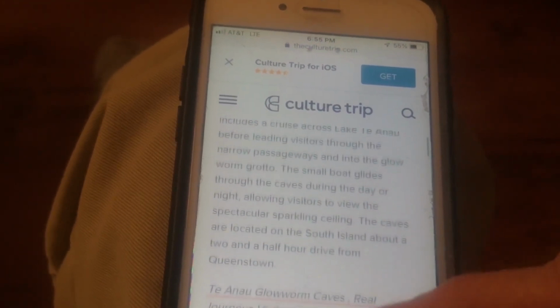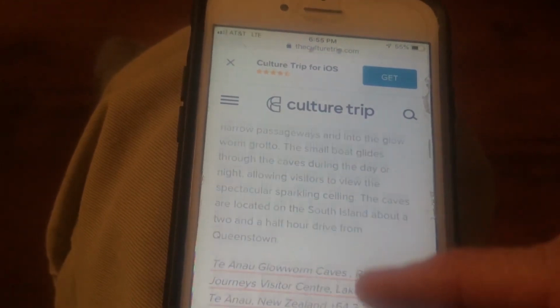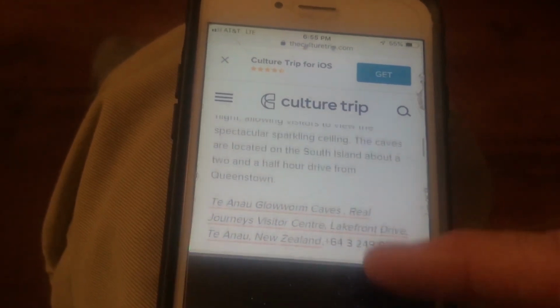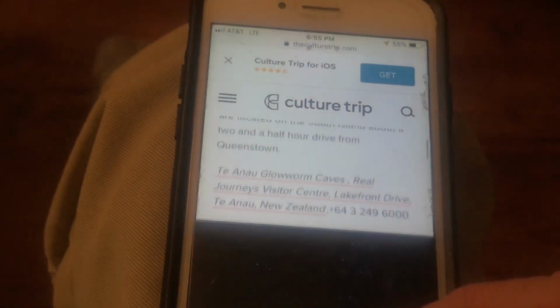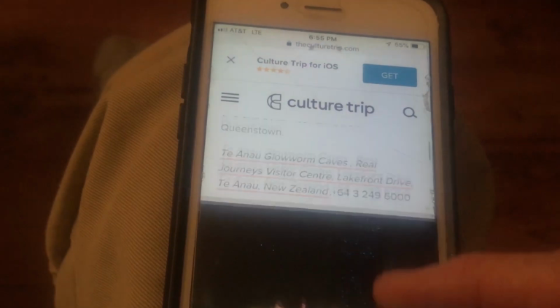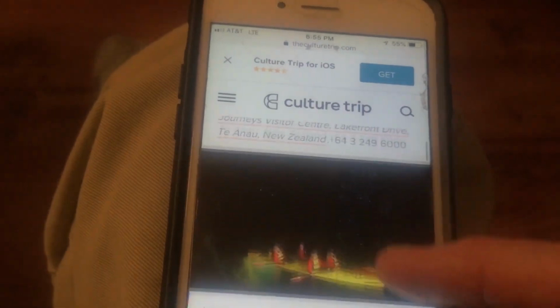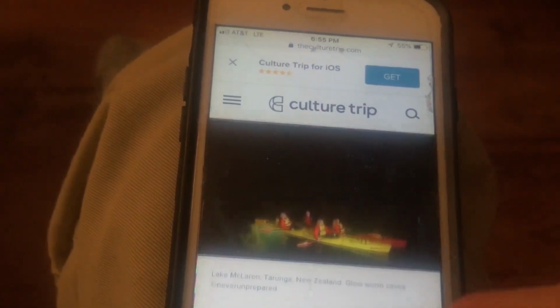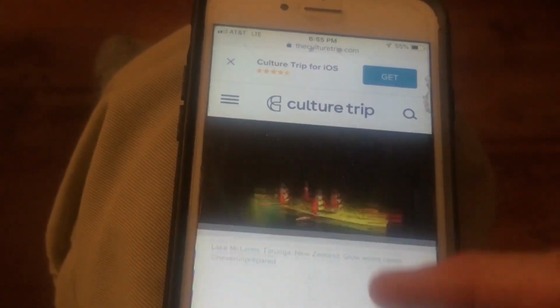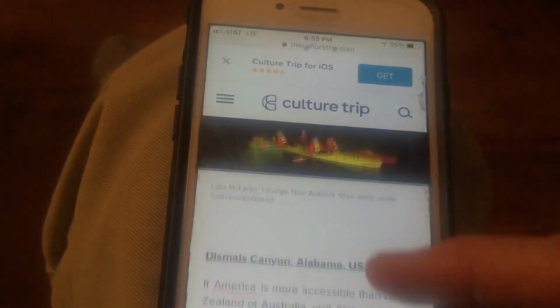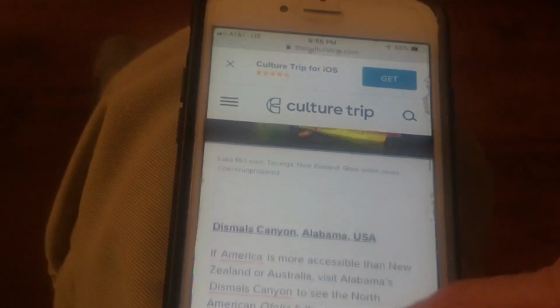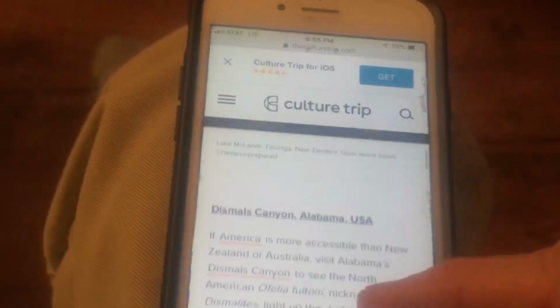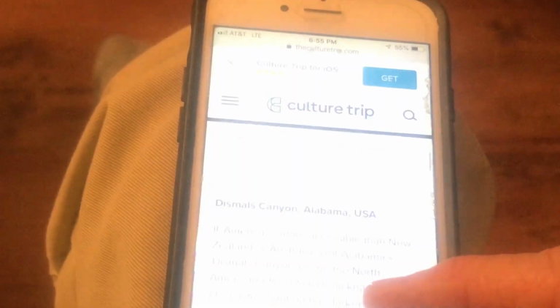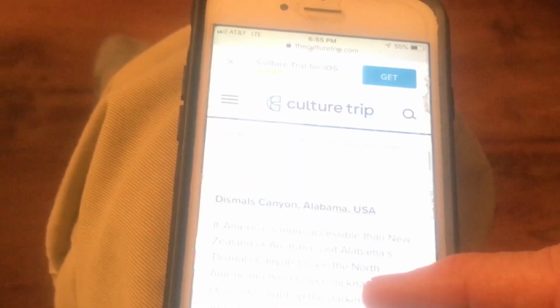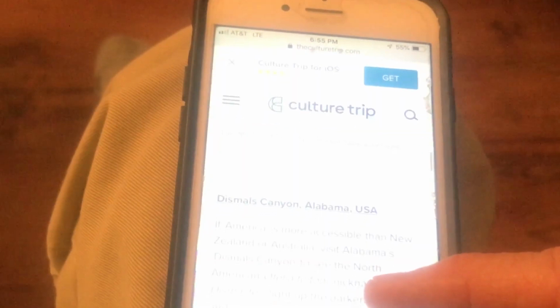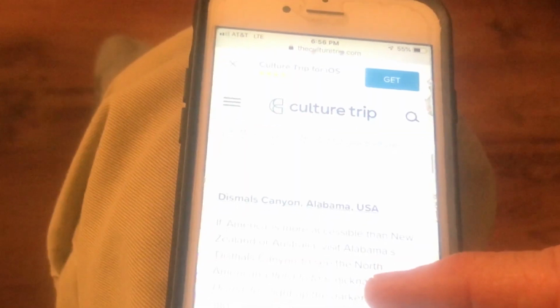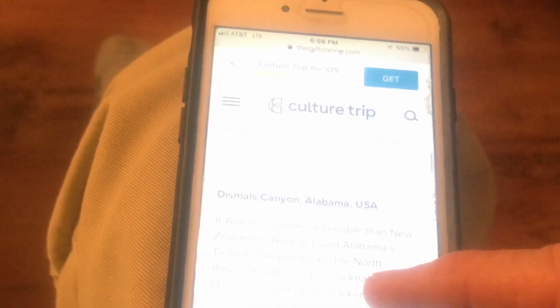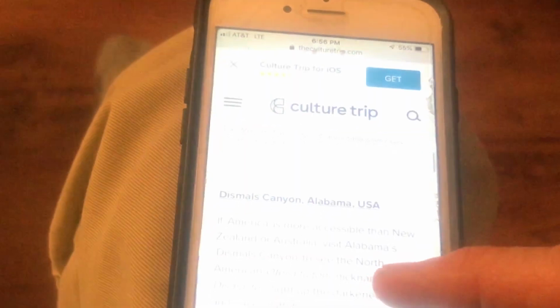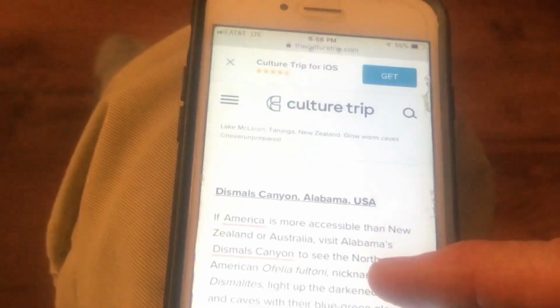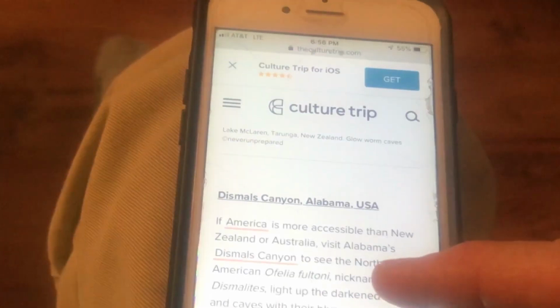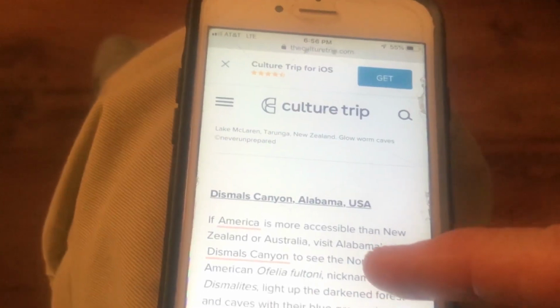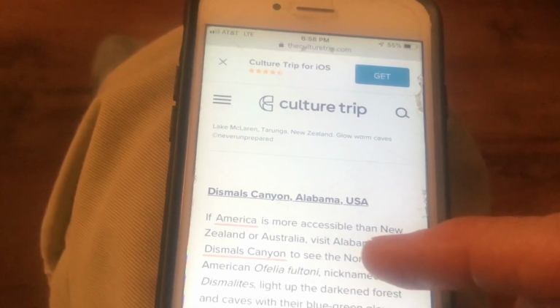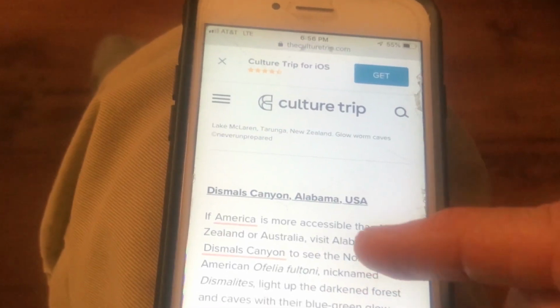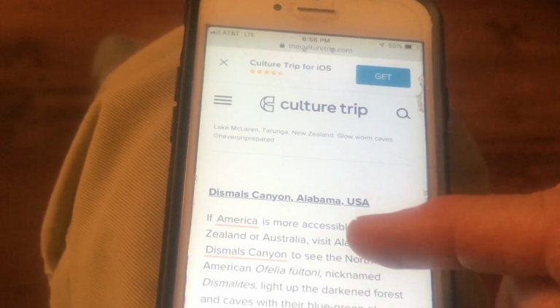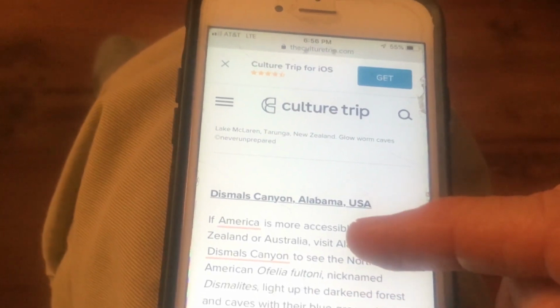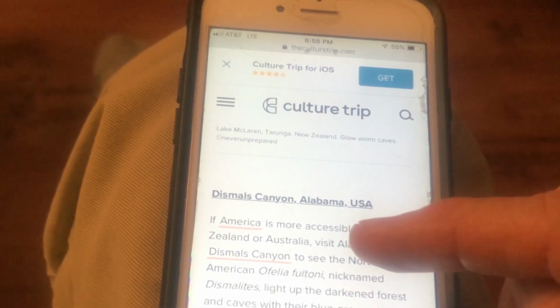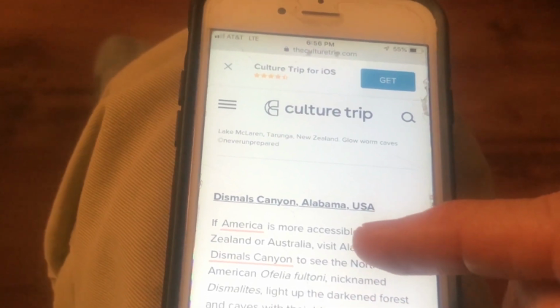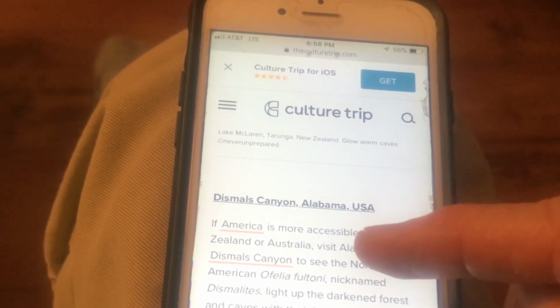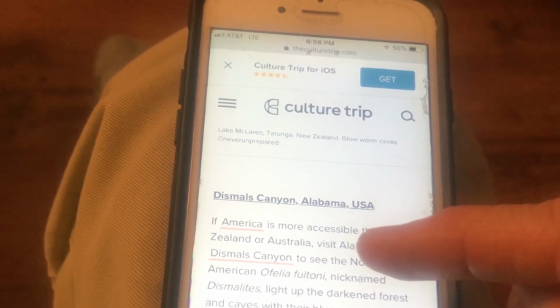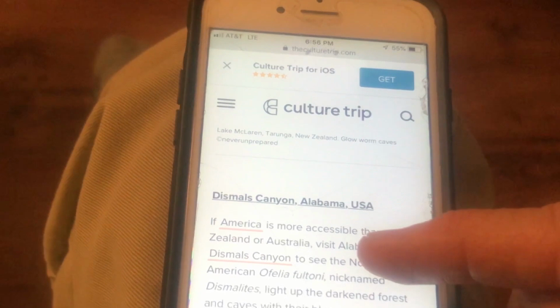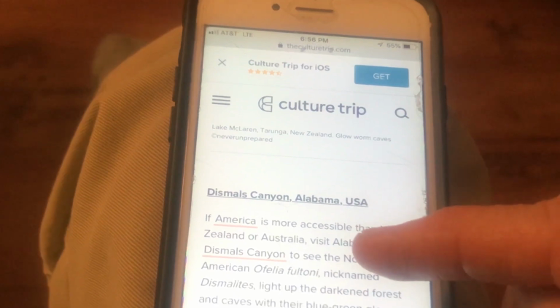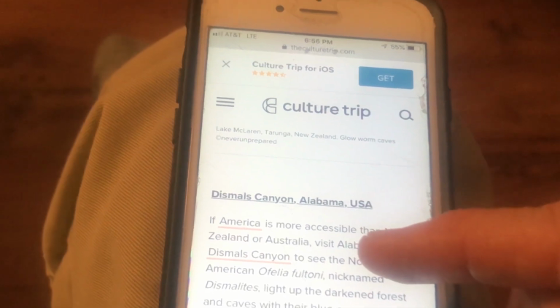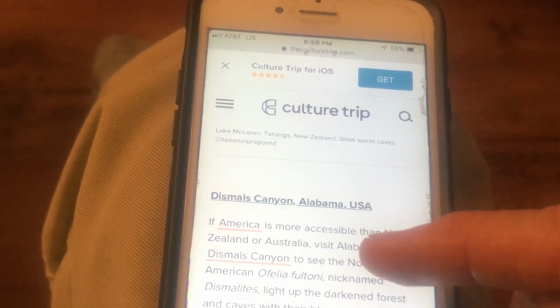Okay, we'll go there. And the next one is — Dismals Canyon, Alabama.